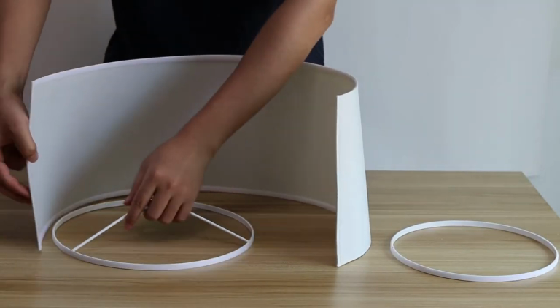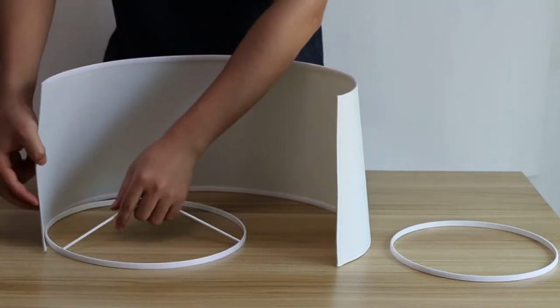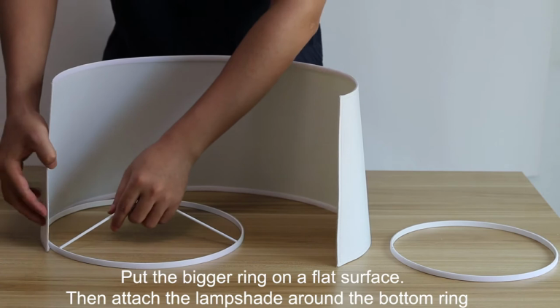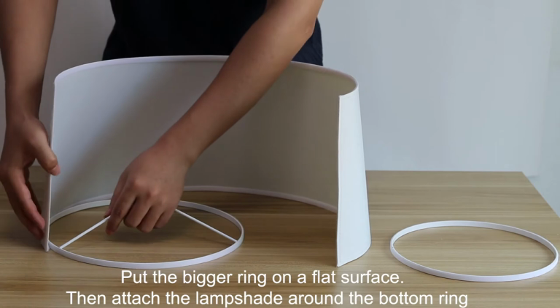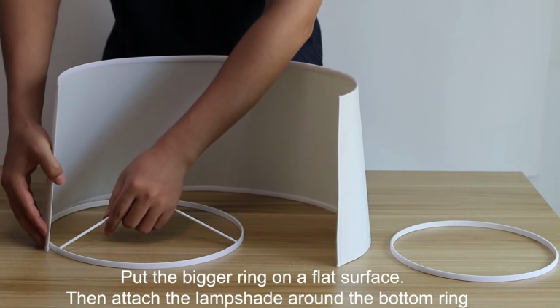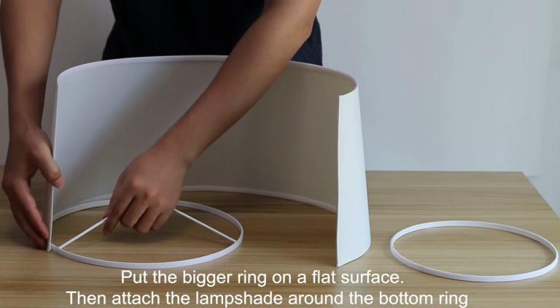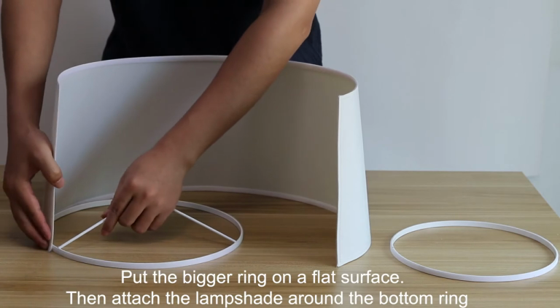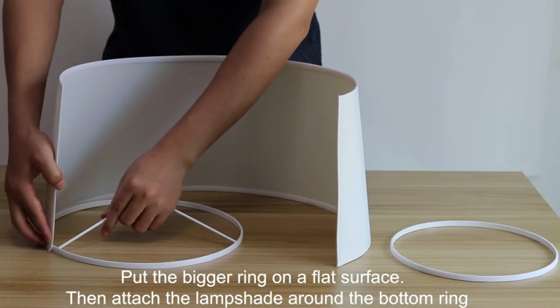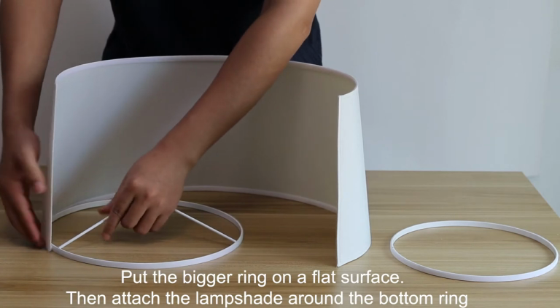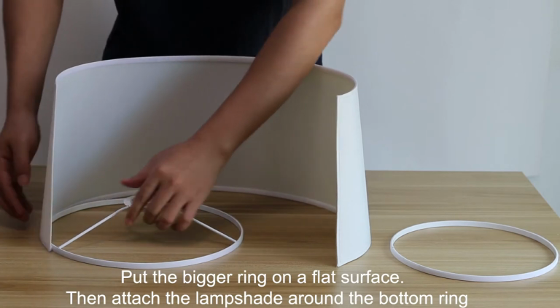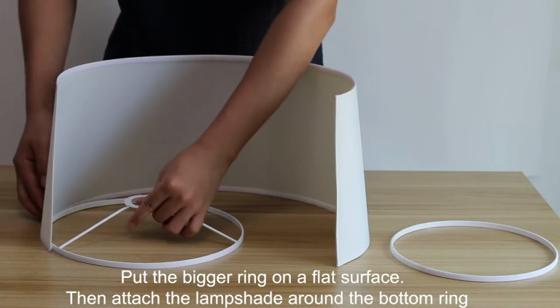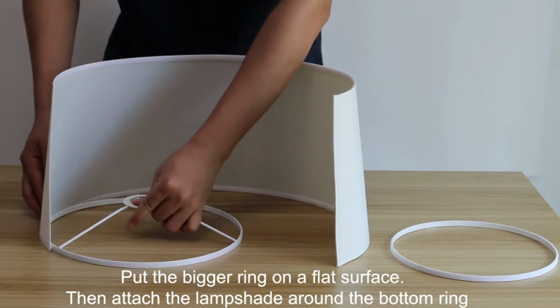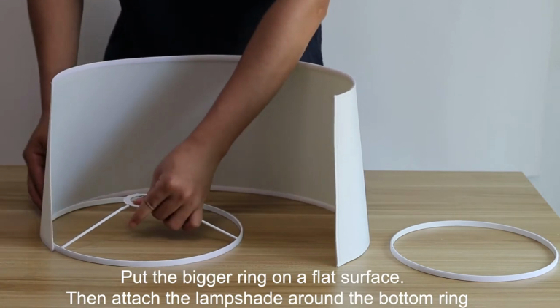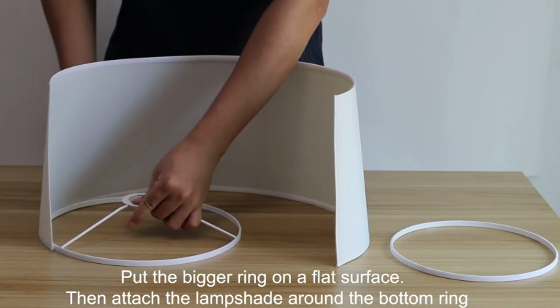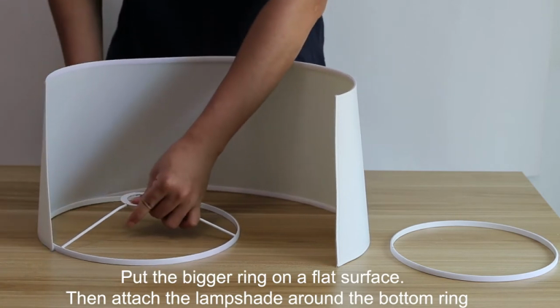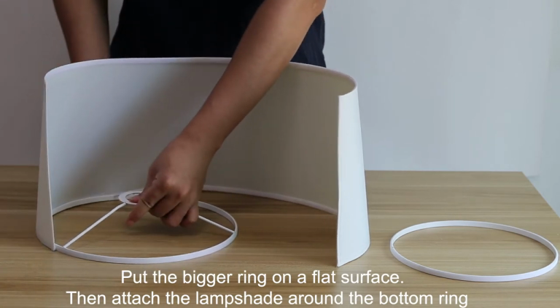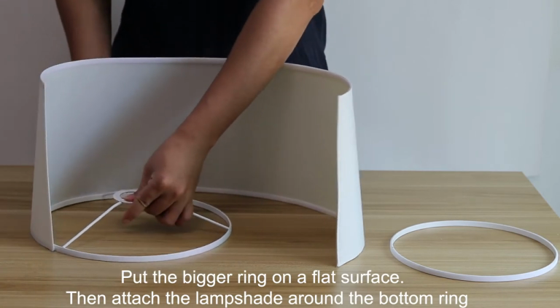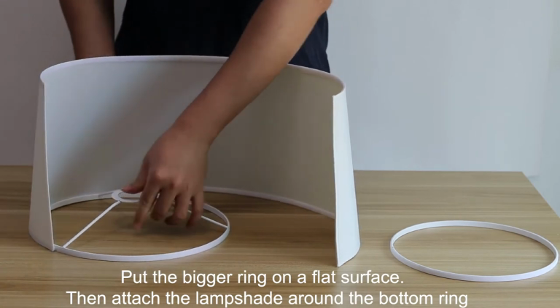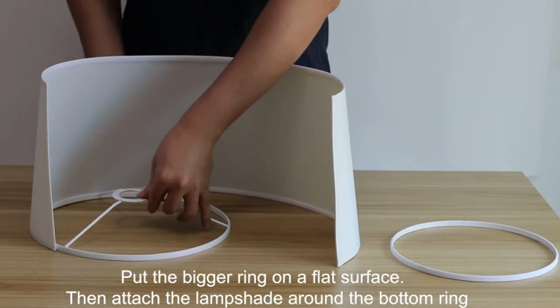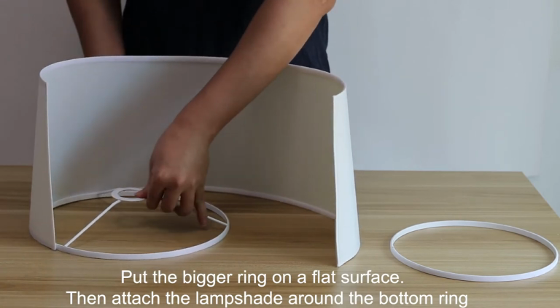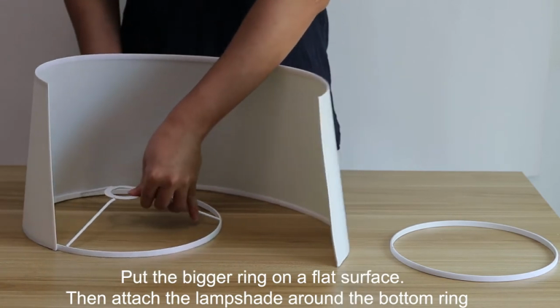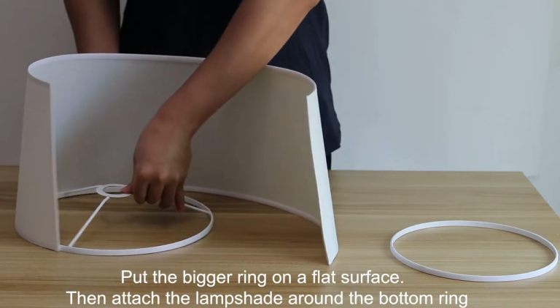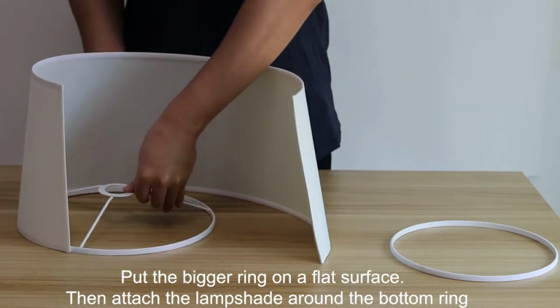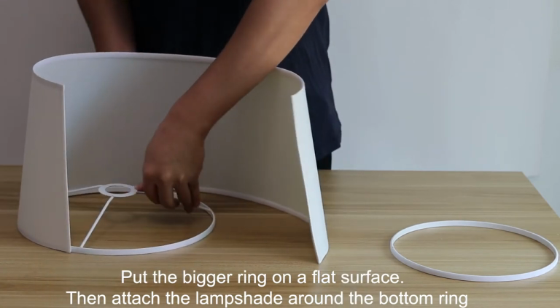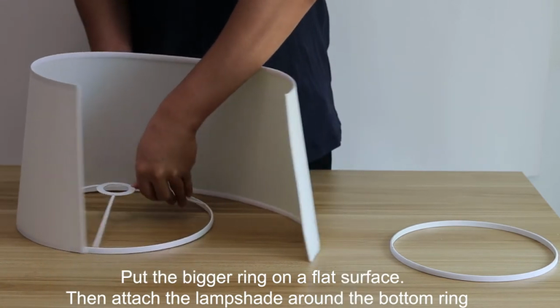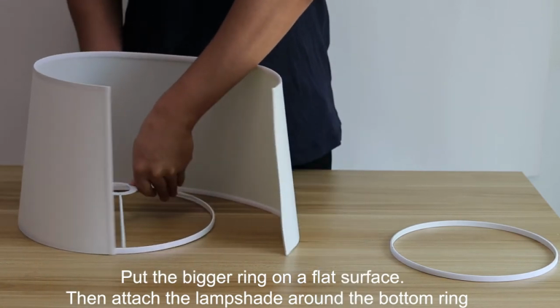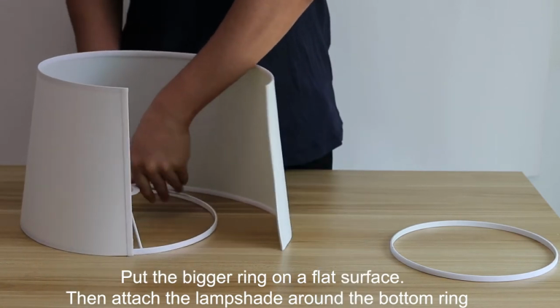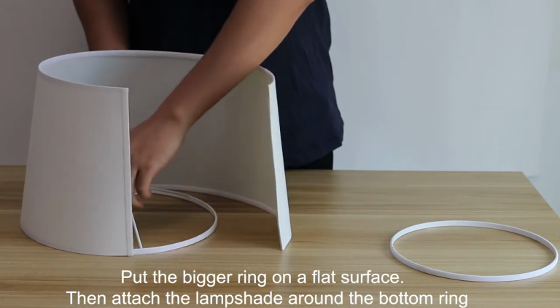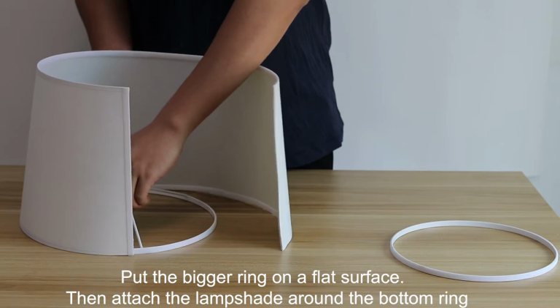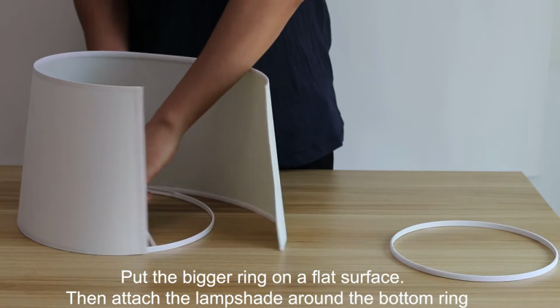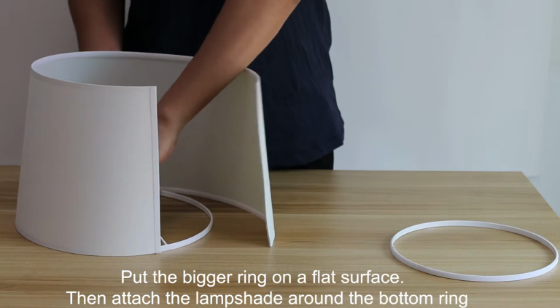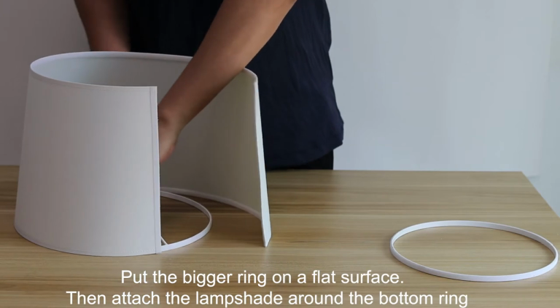Put the bigger ring on a flat surface. Then attach the lampshade around the bottom ring.